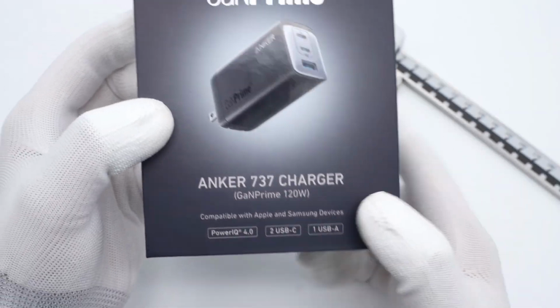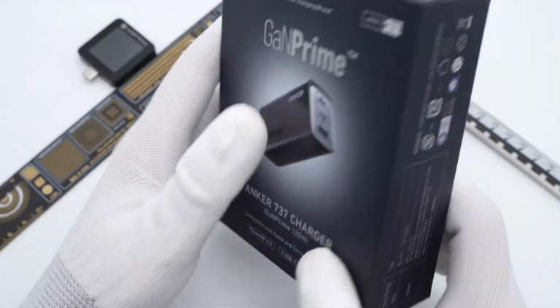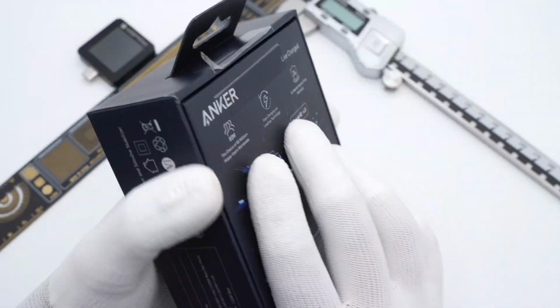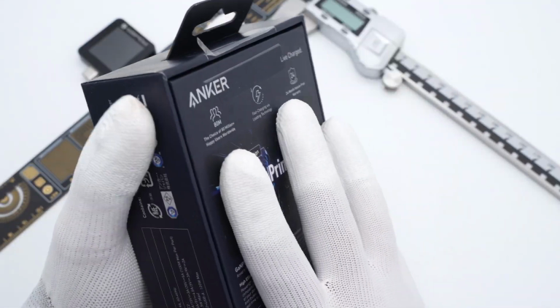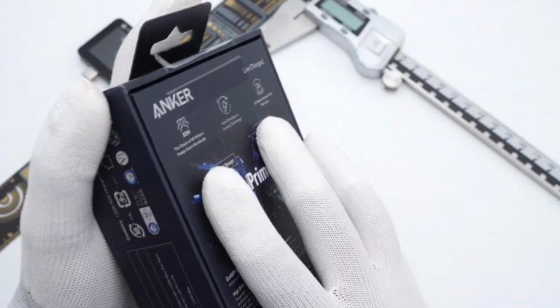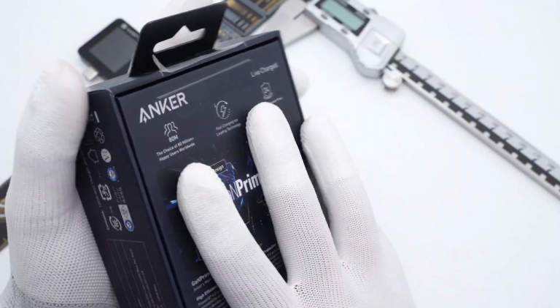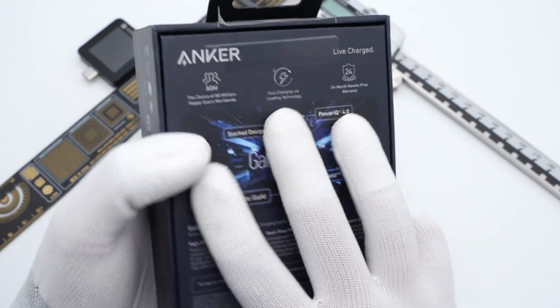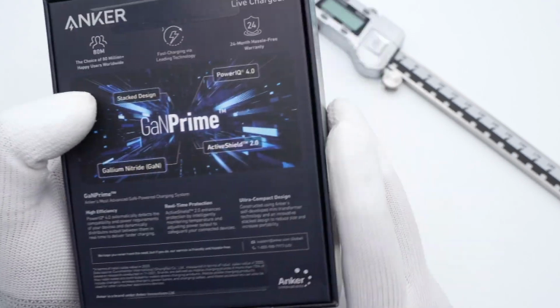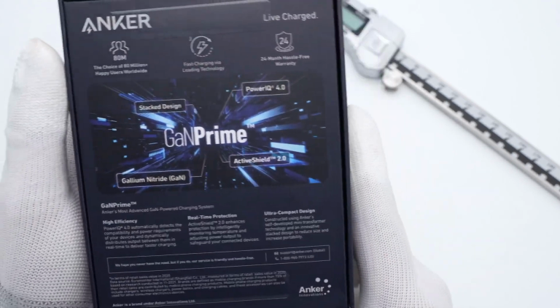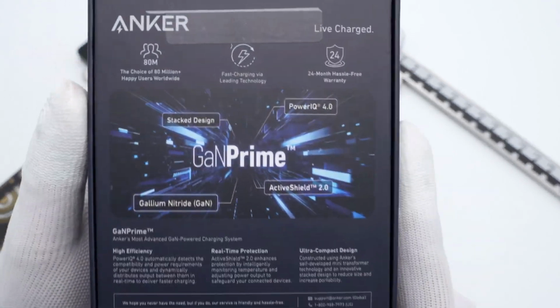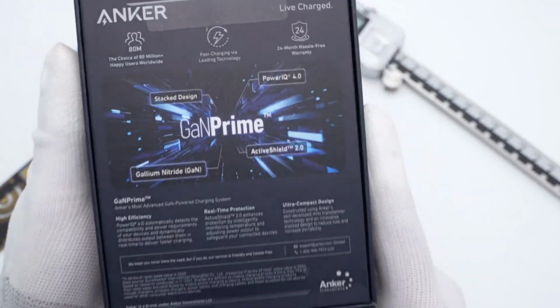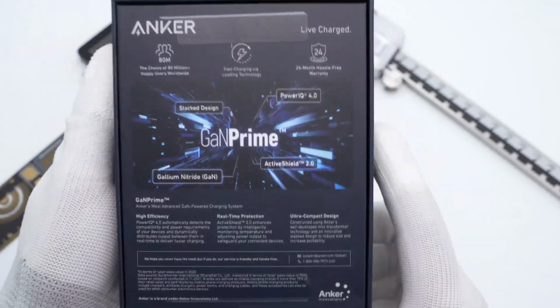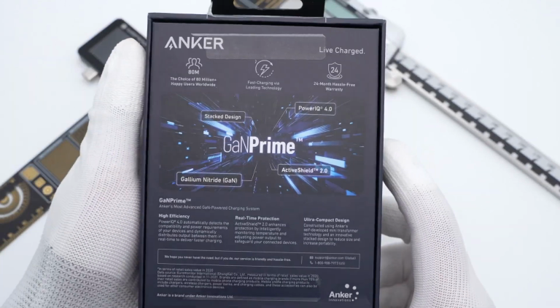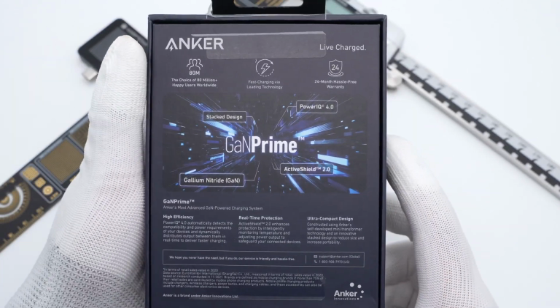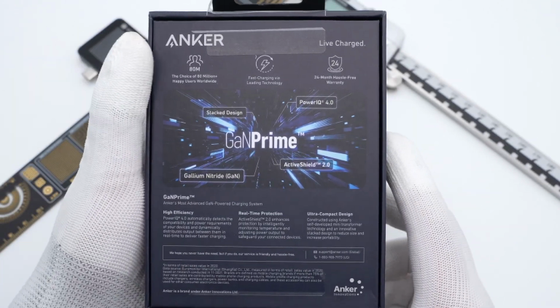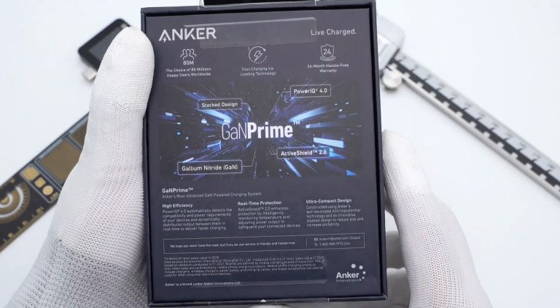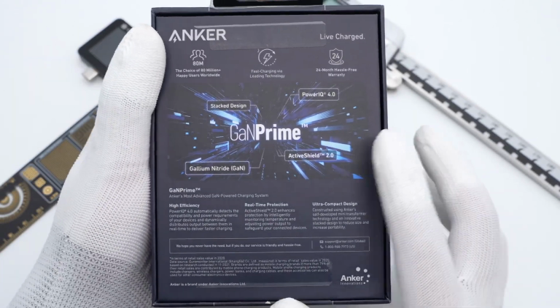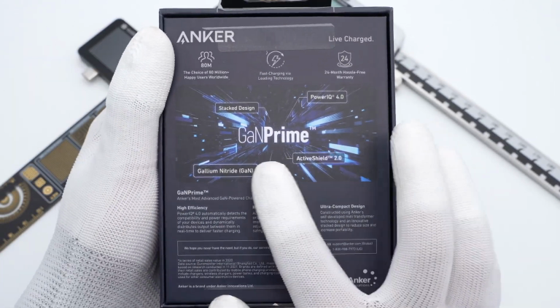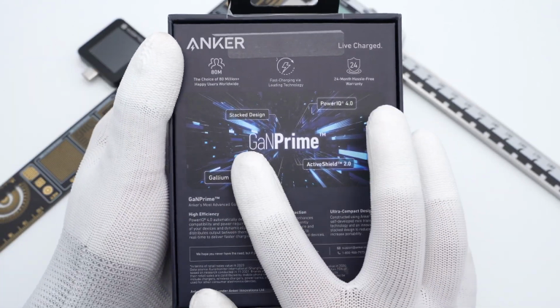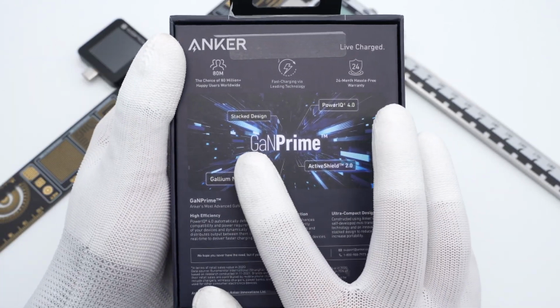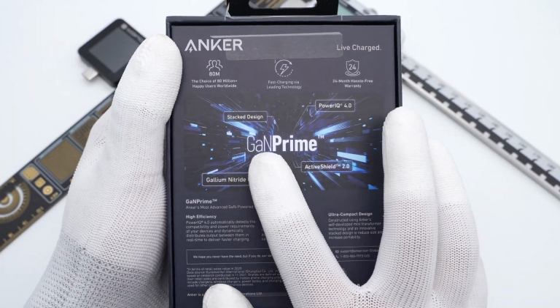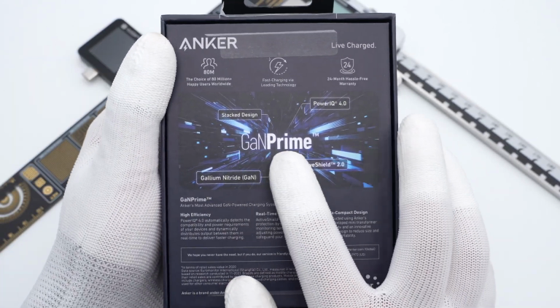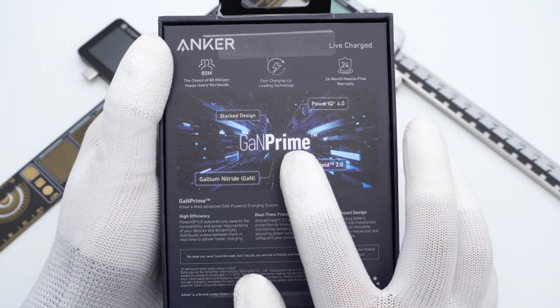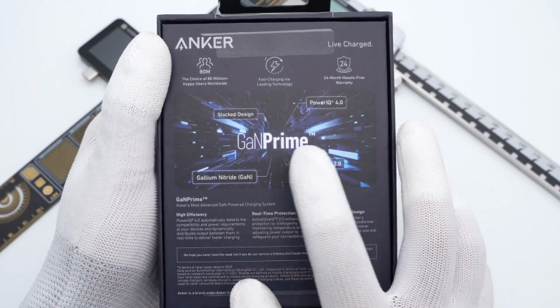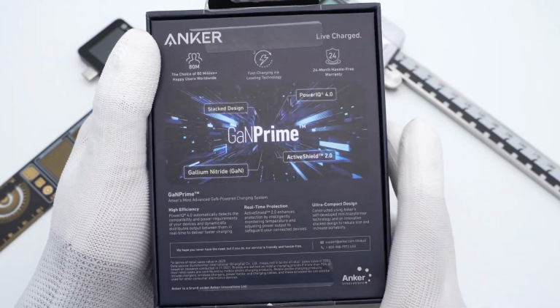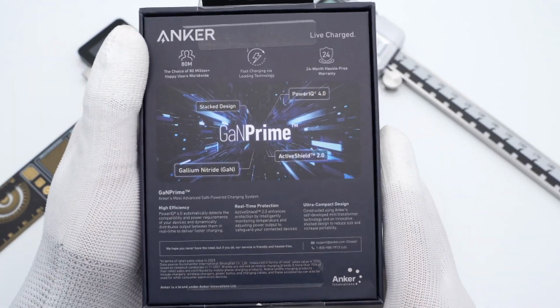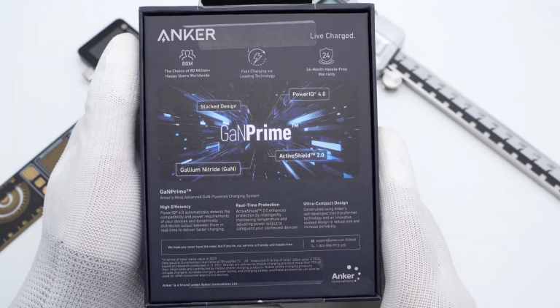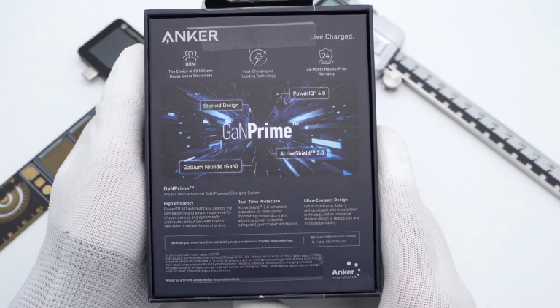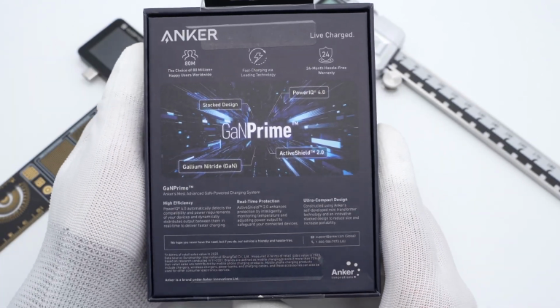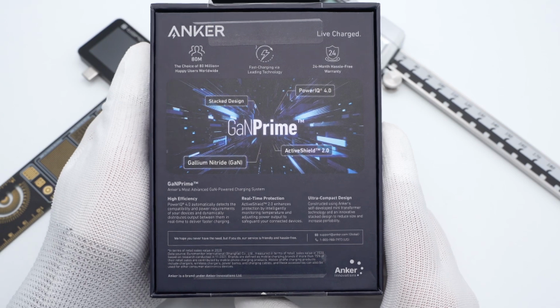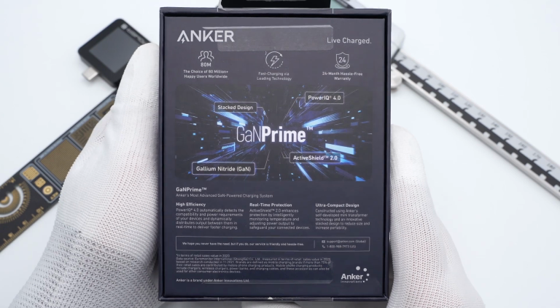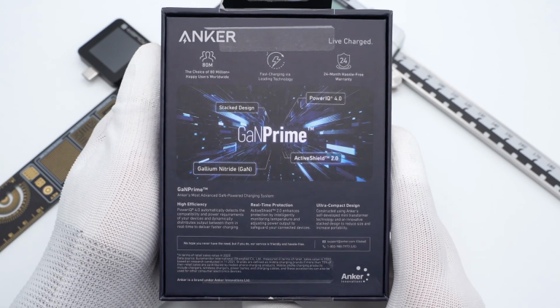It adopts the world's first HFB topology developed by Anker and Infineon, and supports dynamic power distribution.